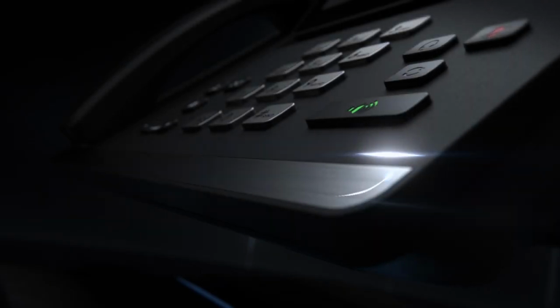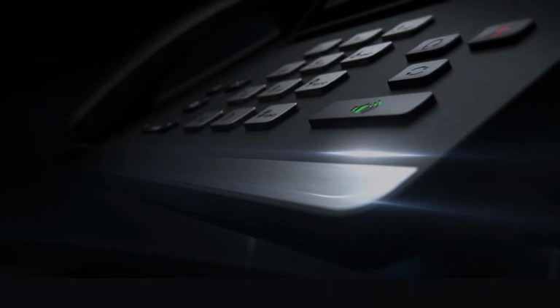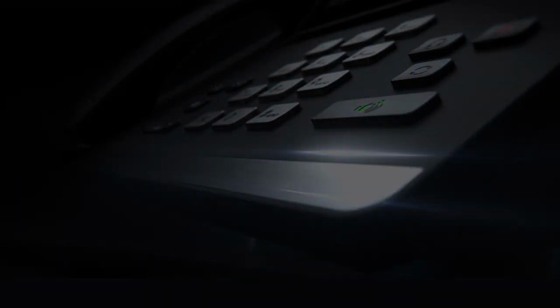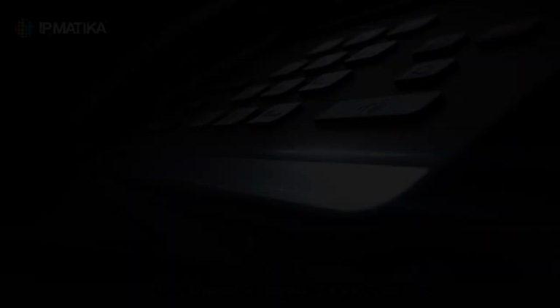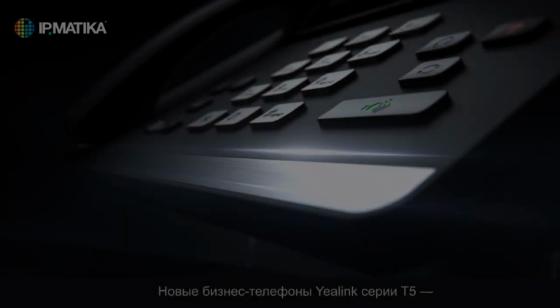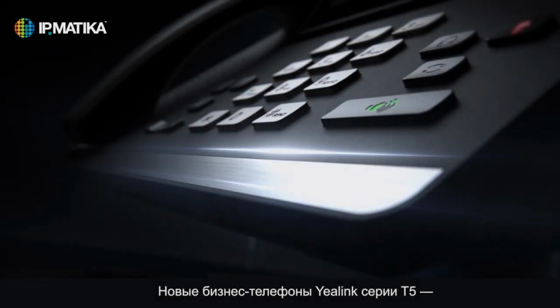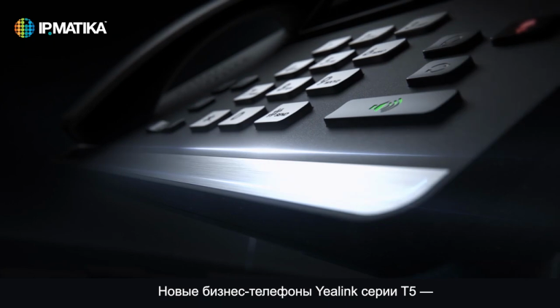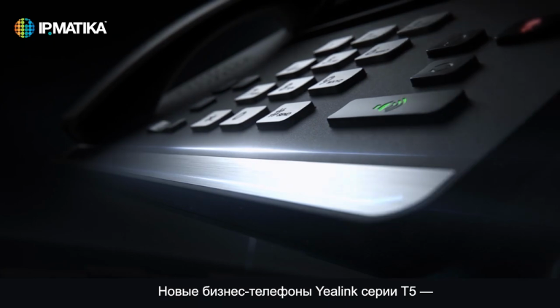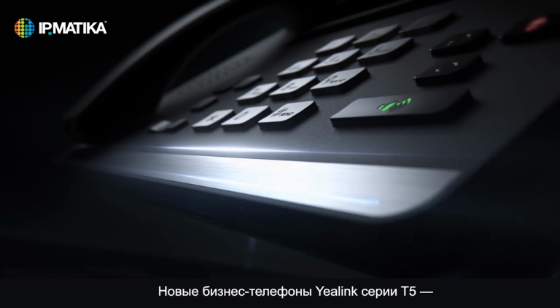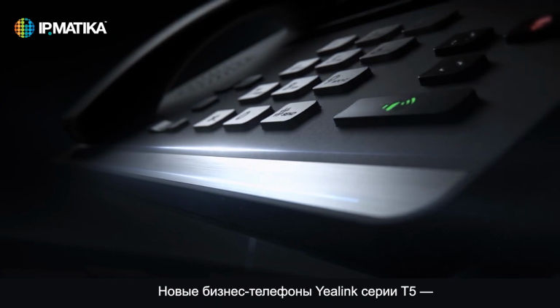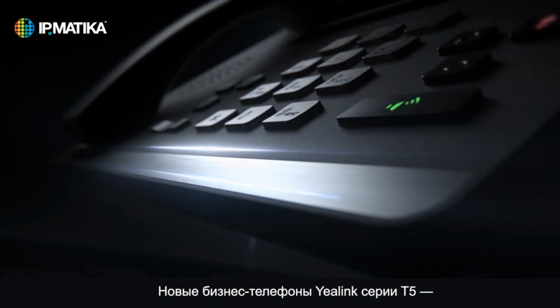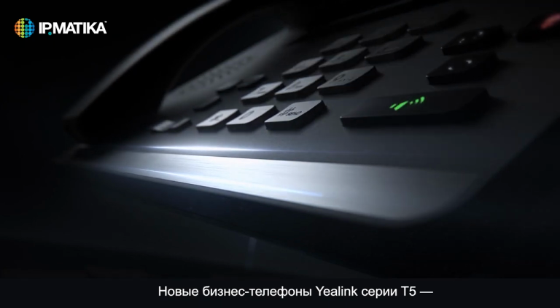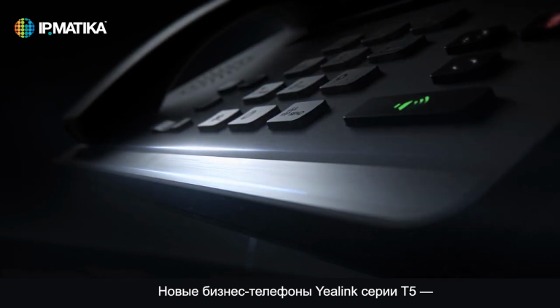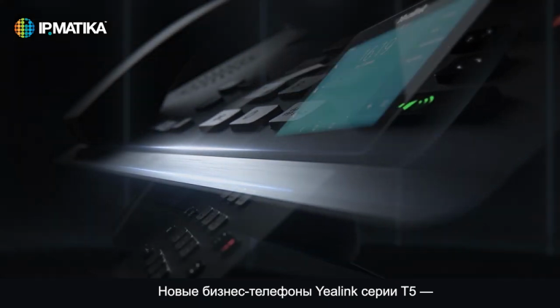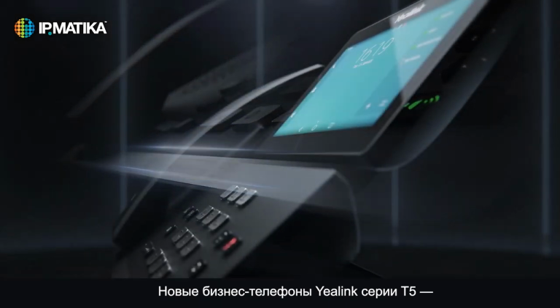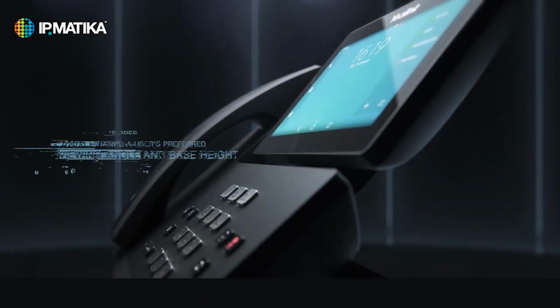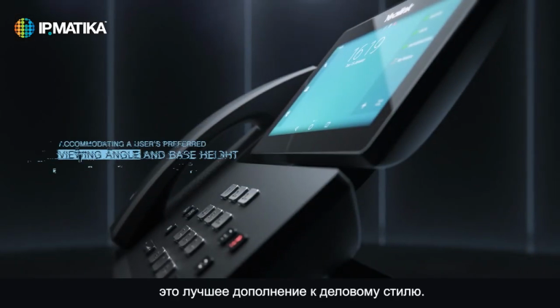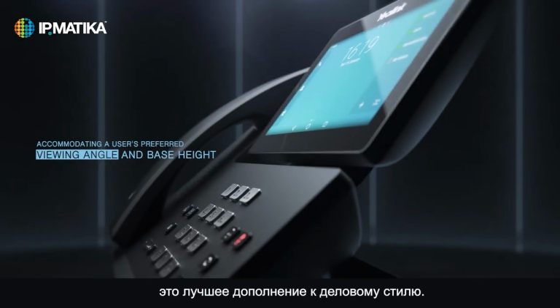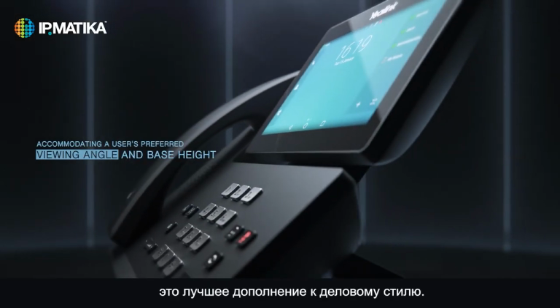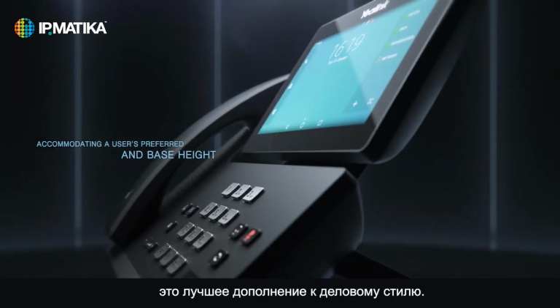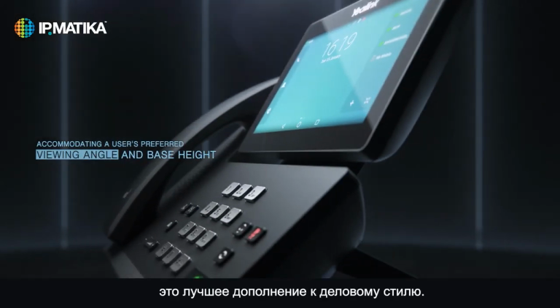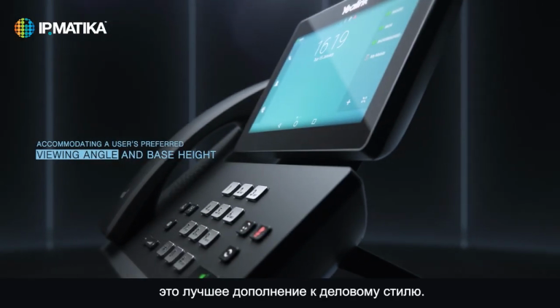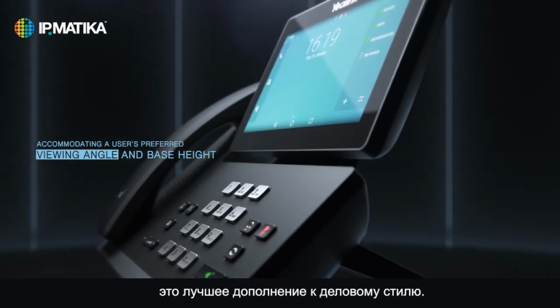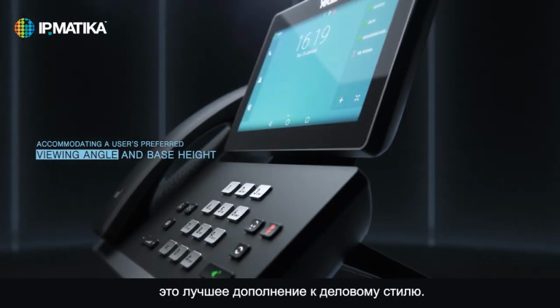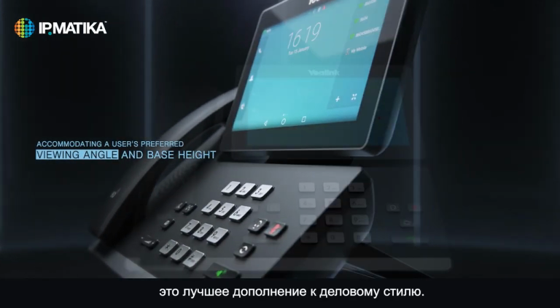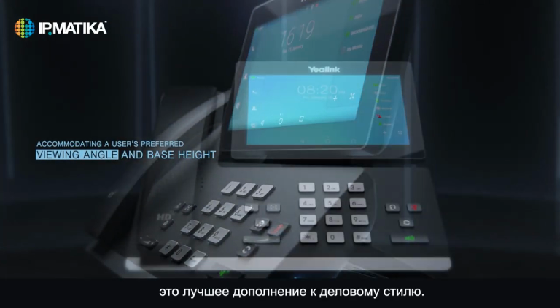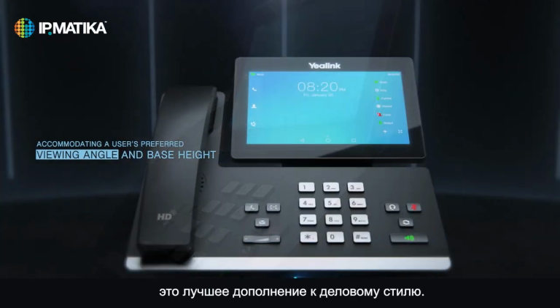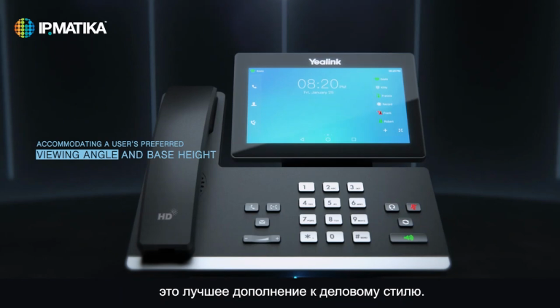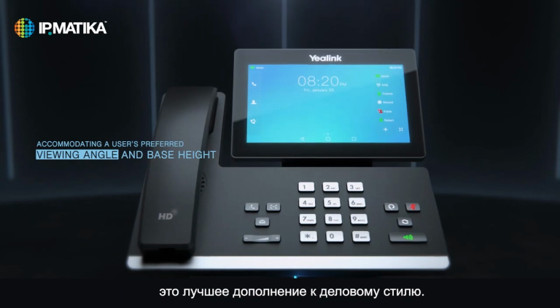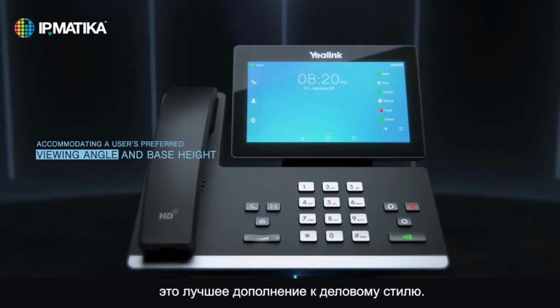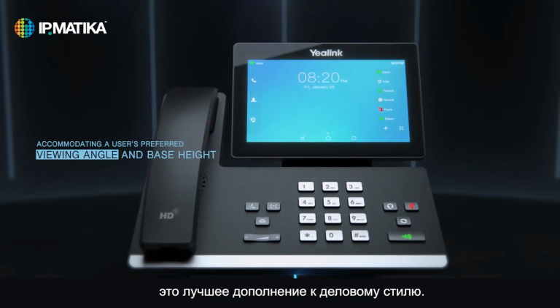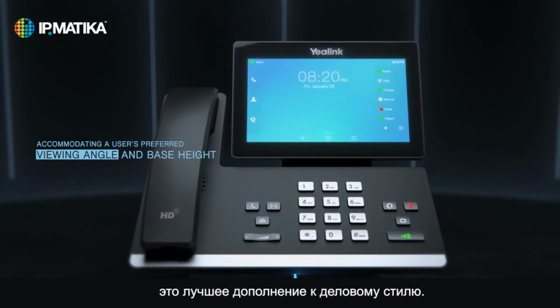YALINK brand new T5 series business phone — industrial design with a high-tech sense and business style.